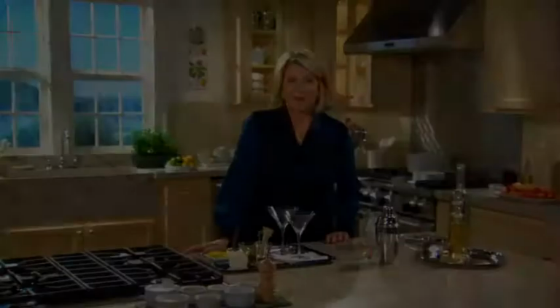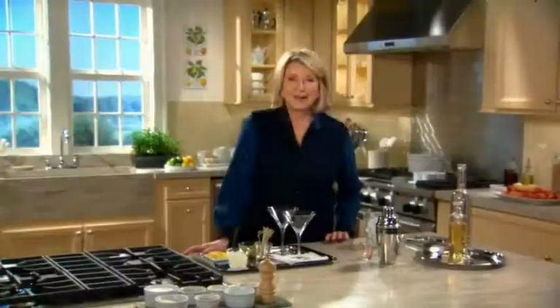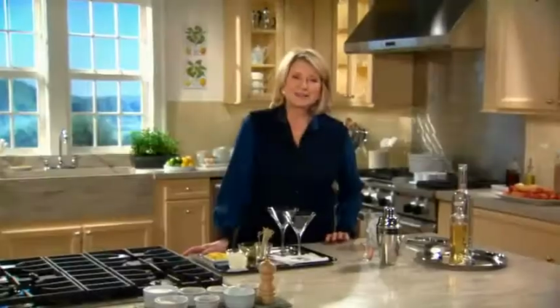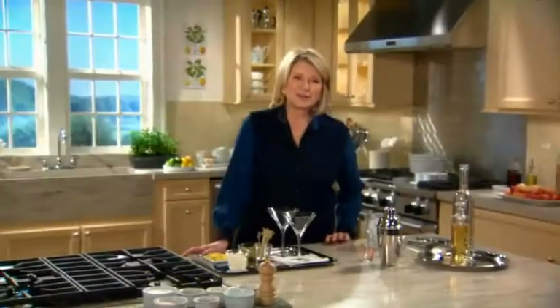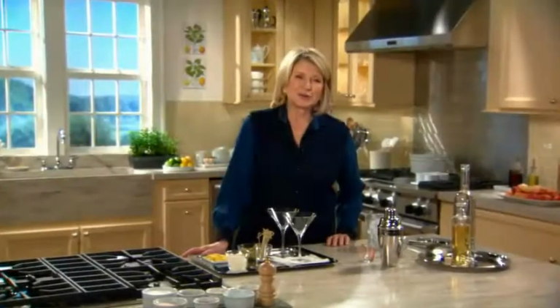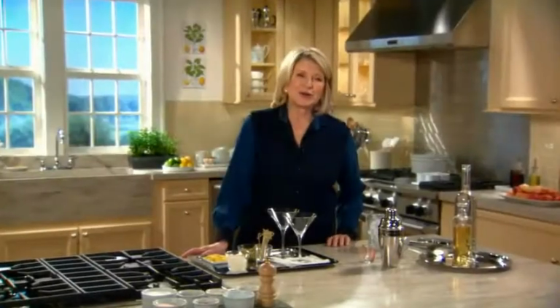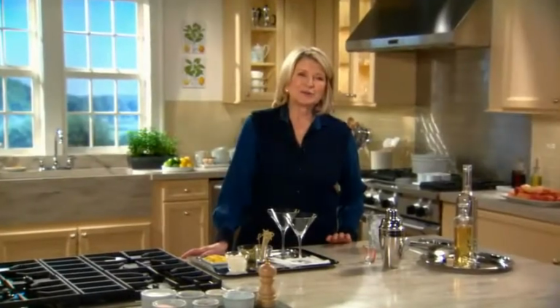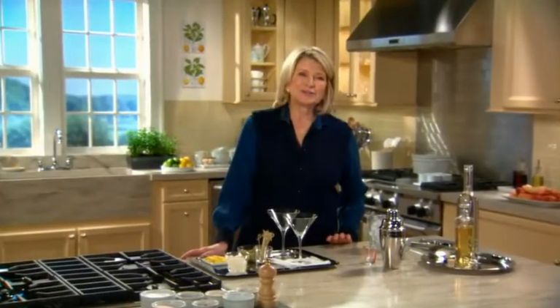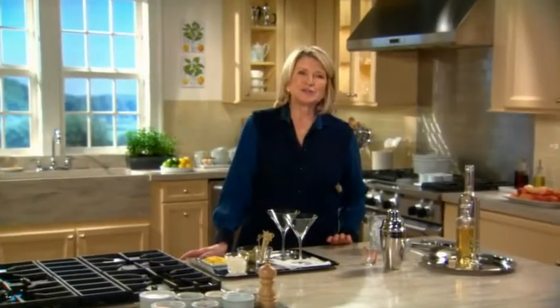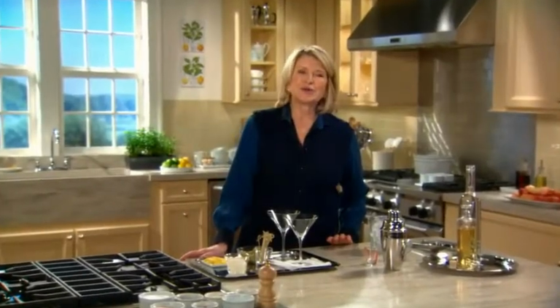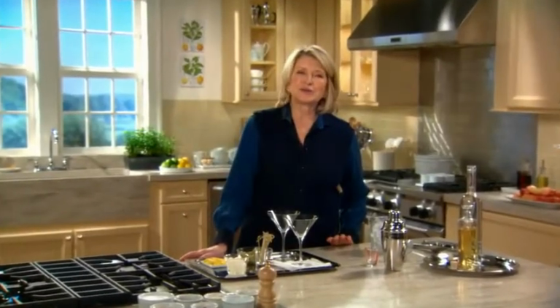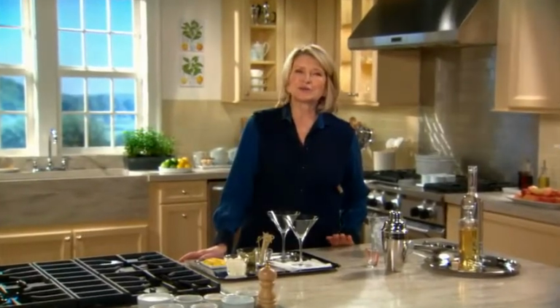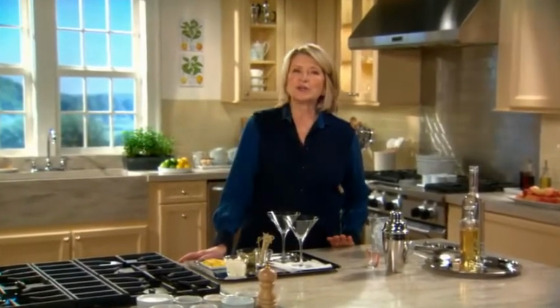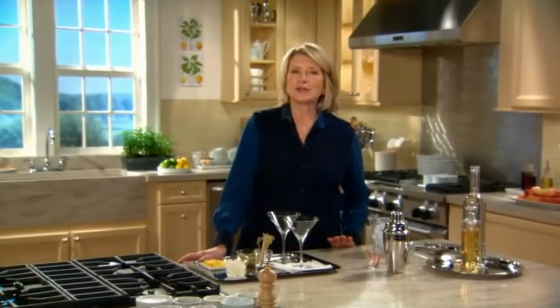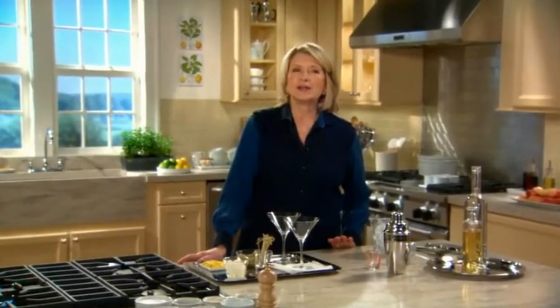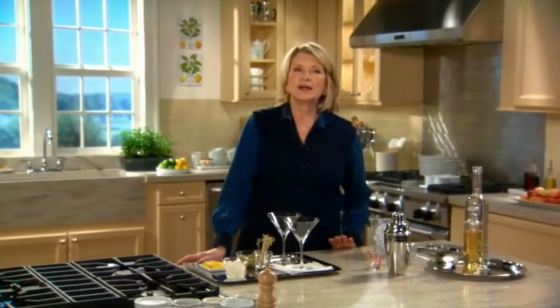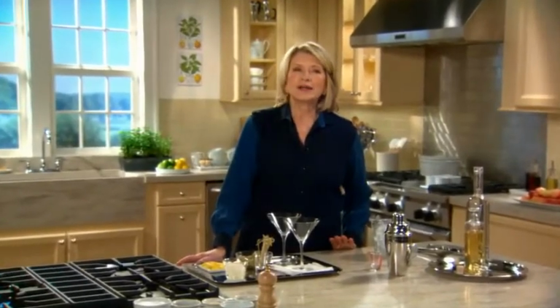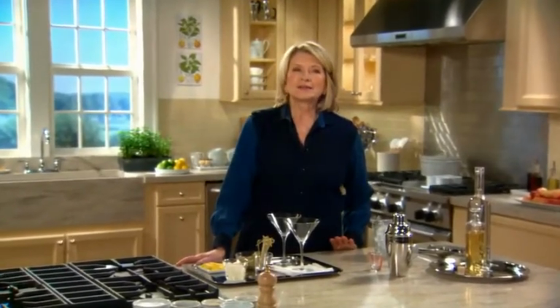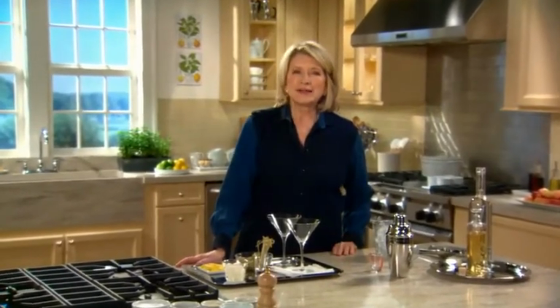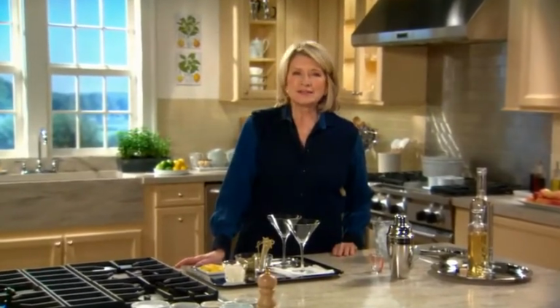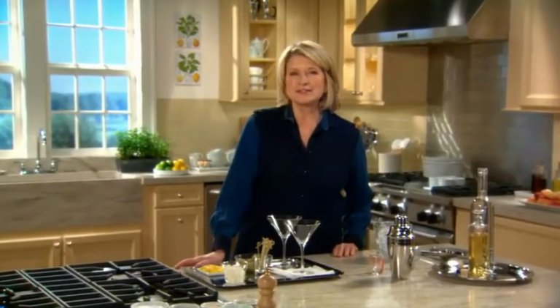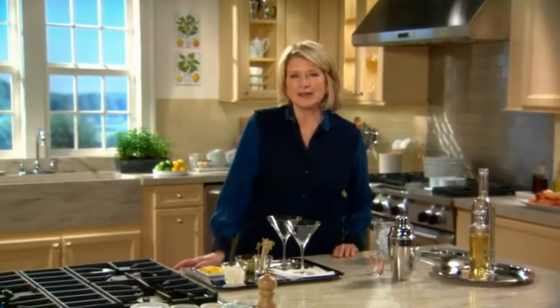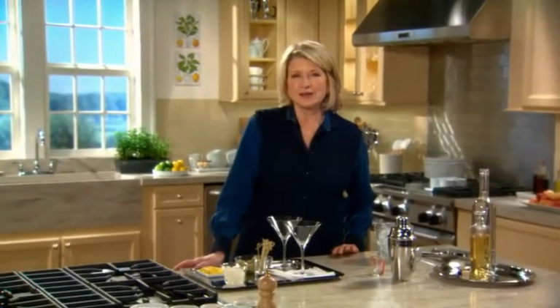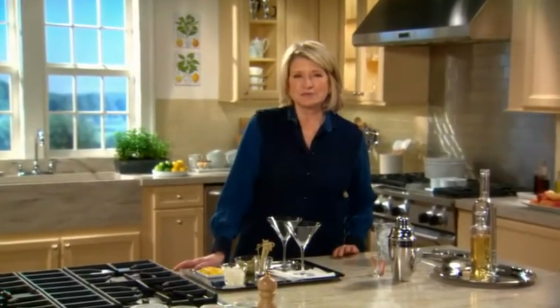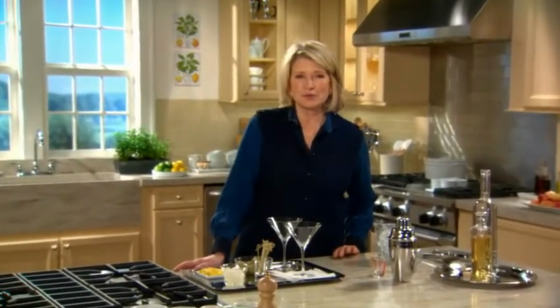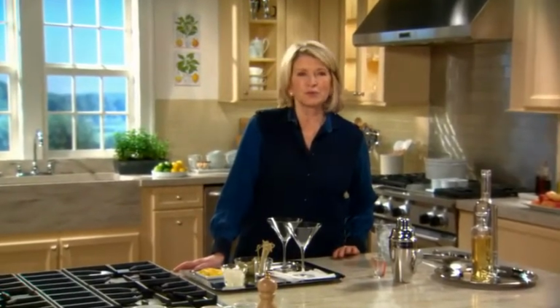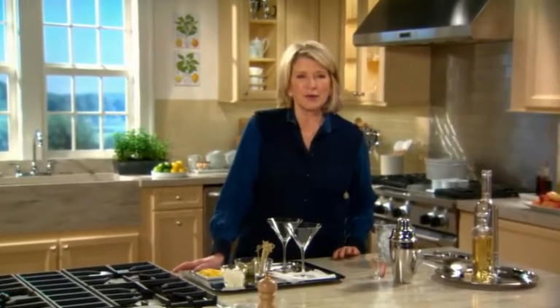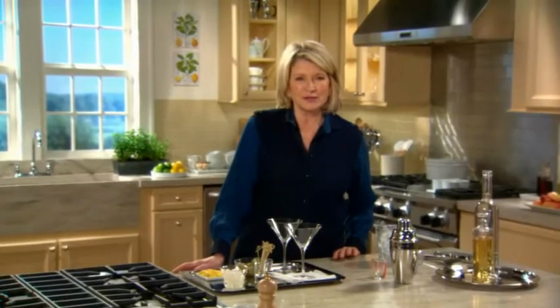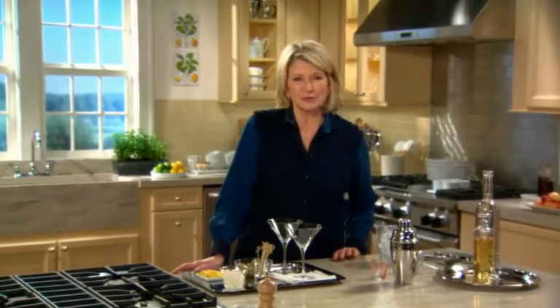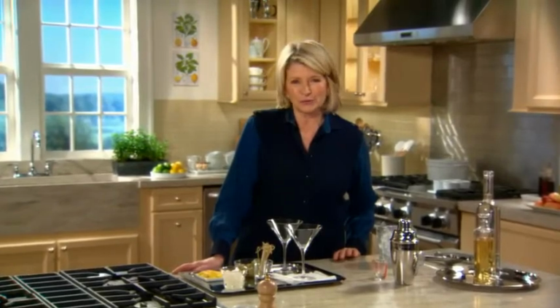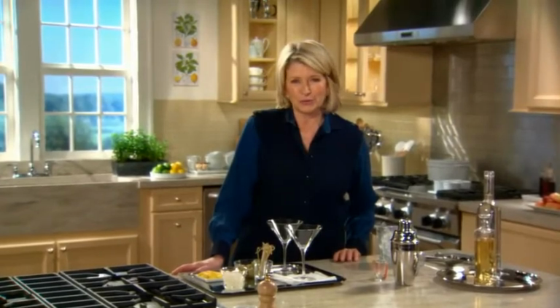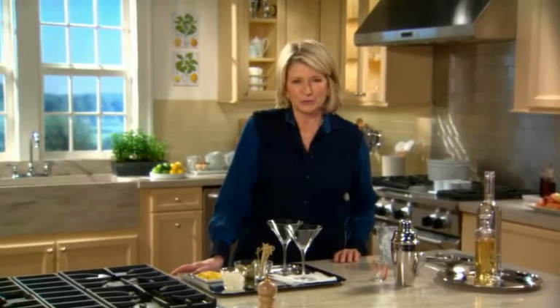On today's show, I'm going to teach you how to create a classic steakhouse meal right in your own home.